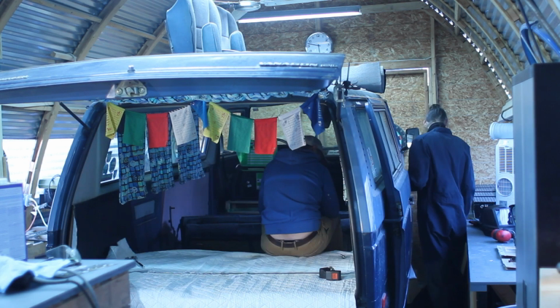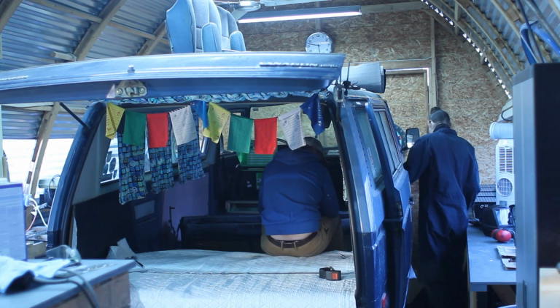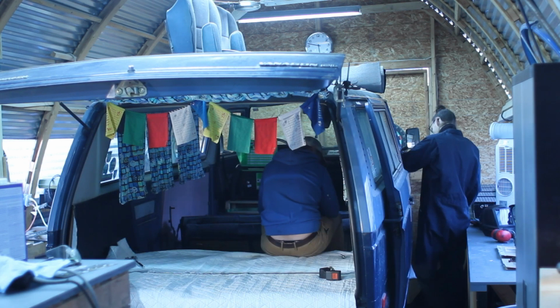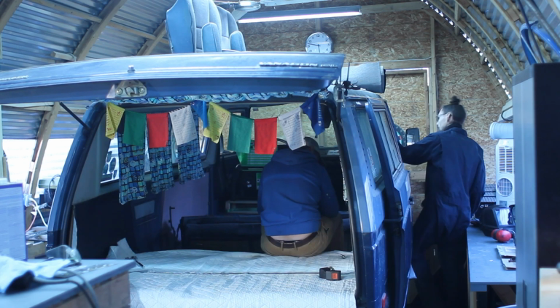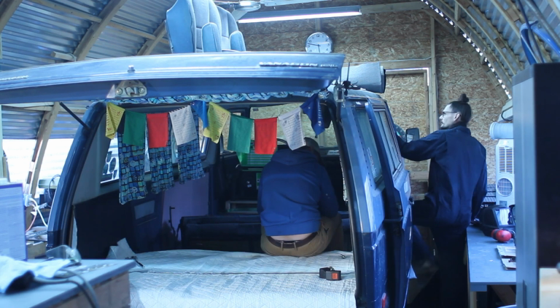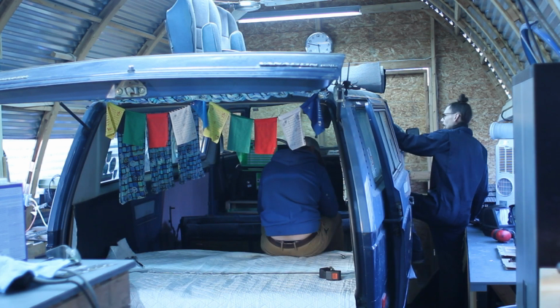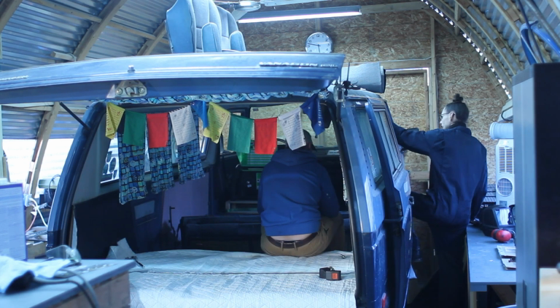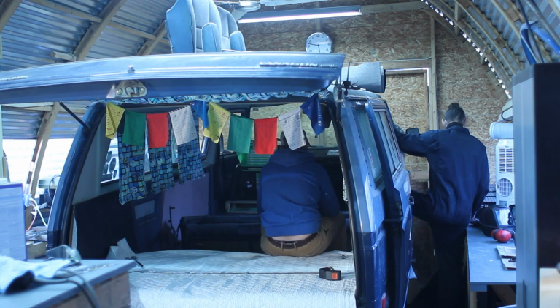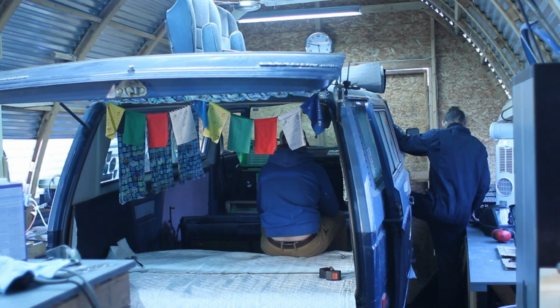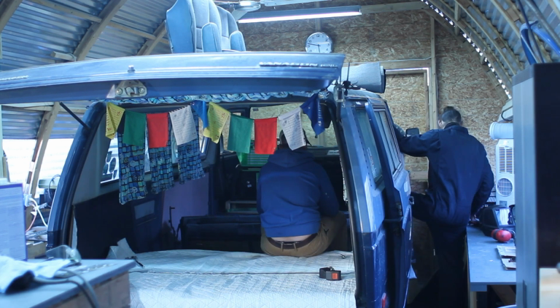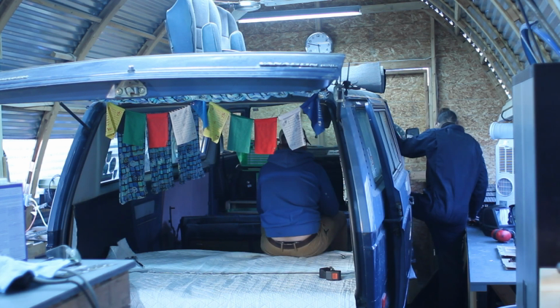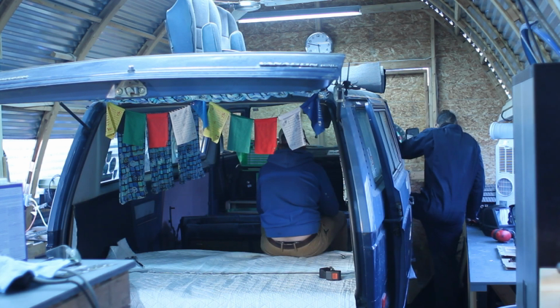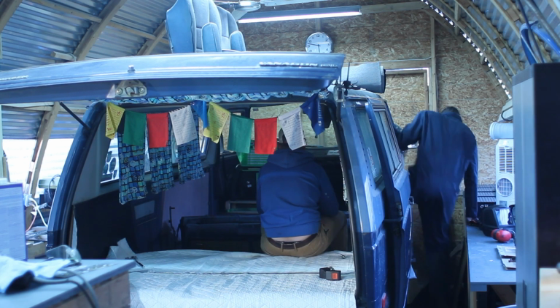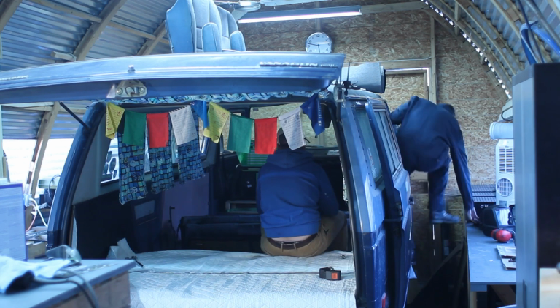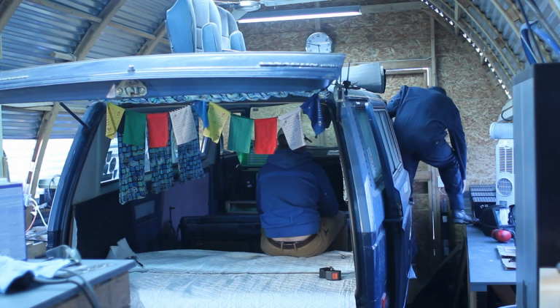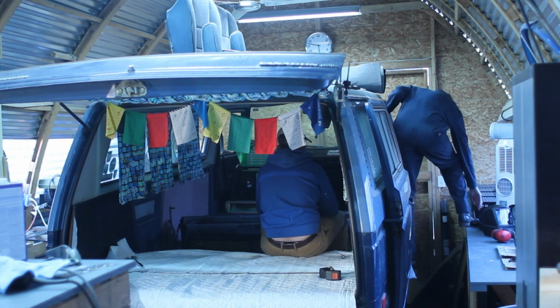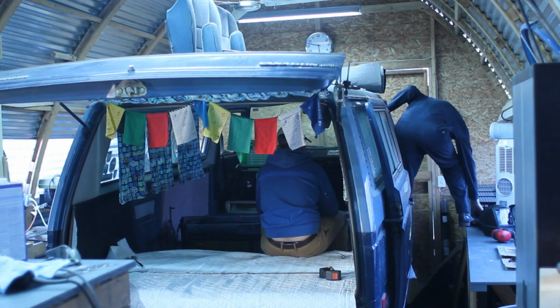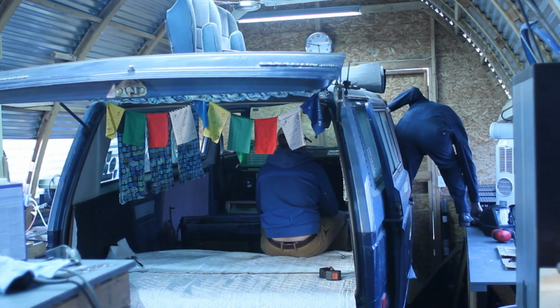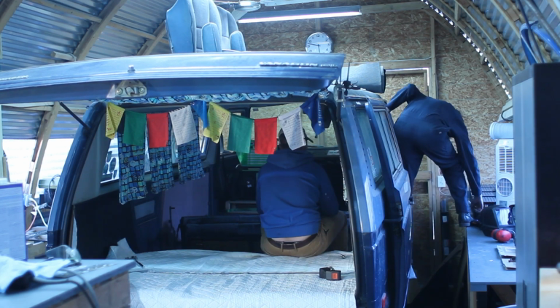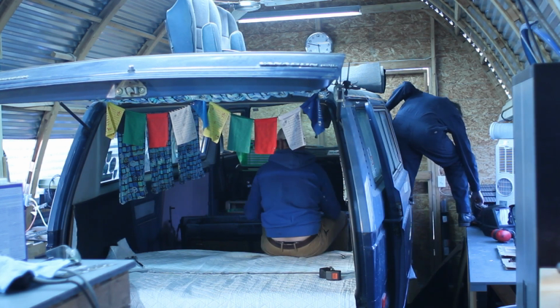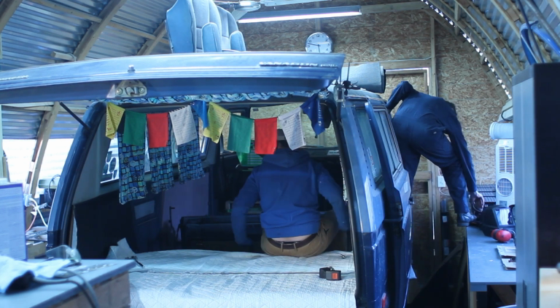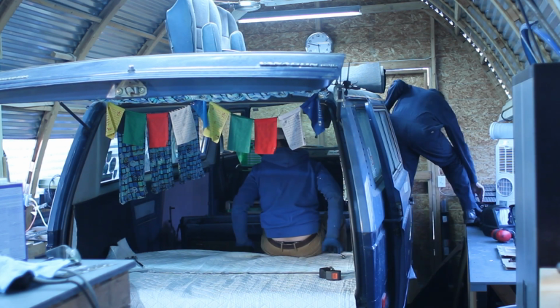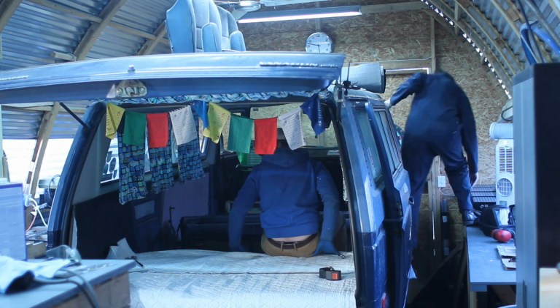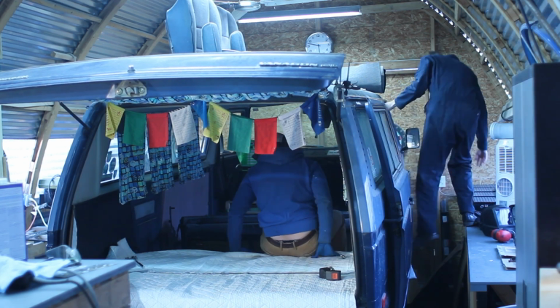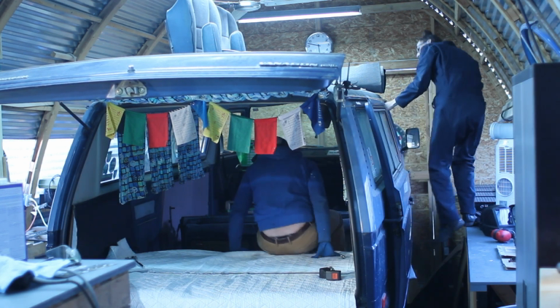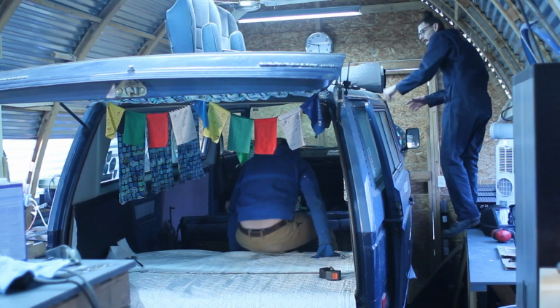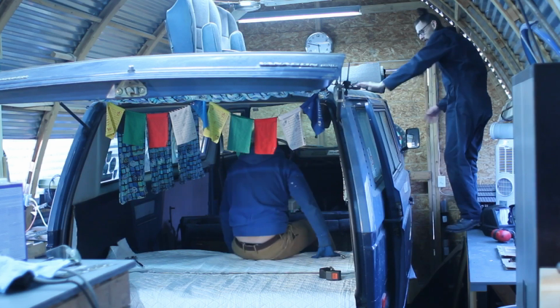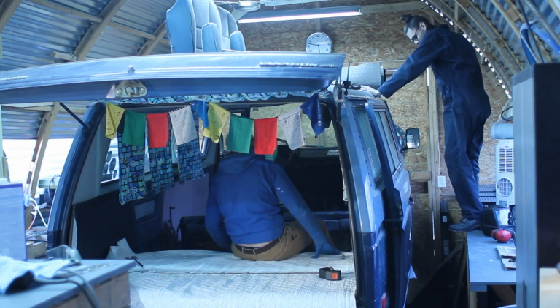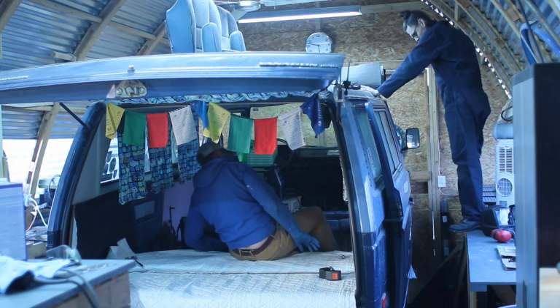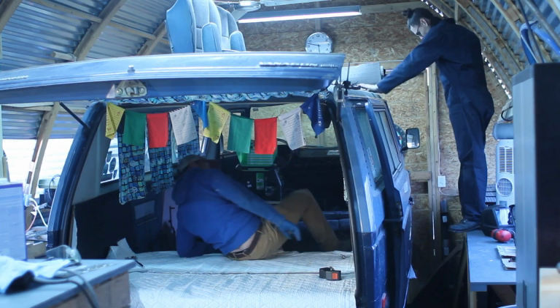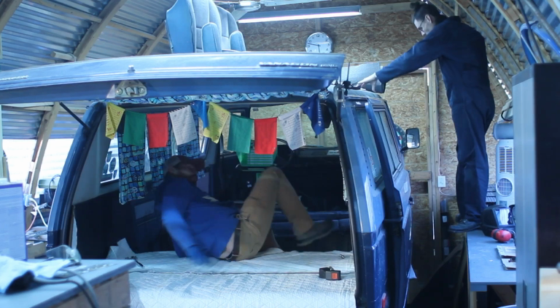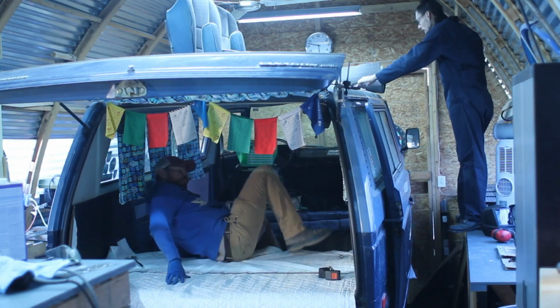Hand me these panels on the roof and then I'll take the piece down here. Yeah, you've got plenty of padding on the roof.